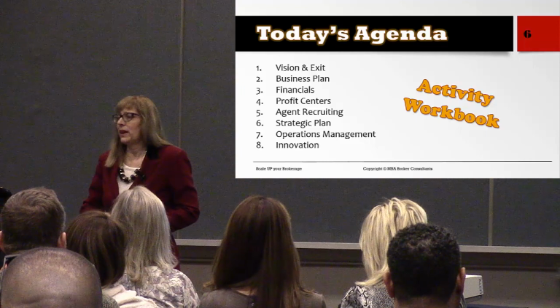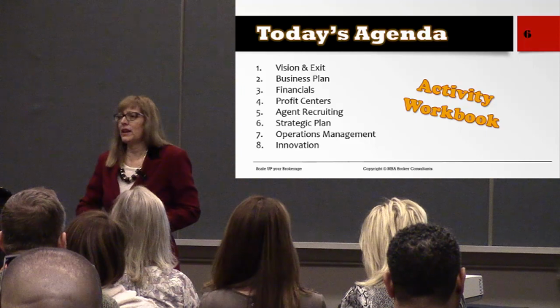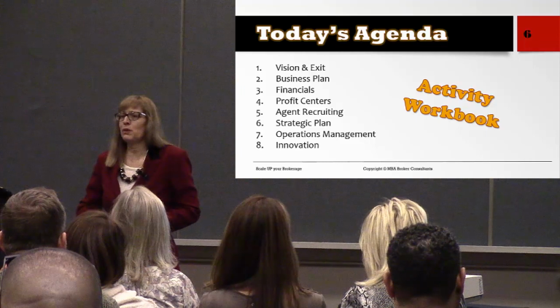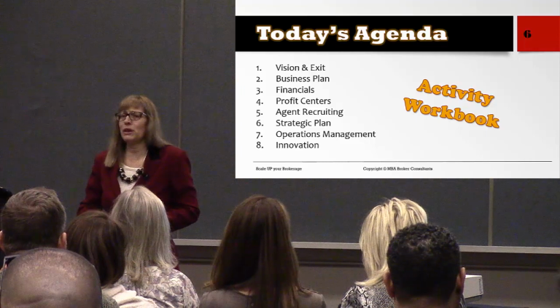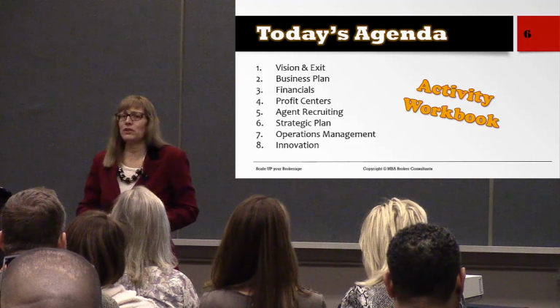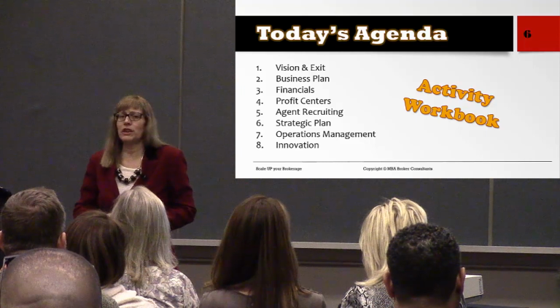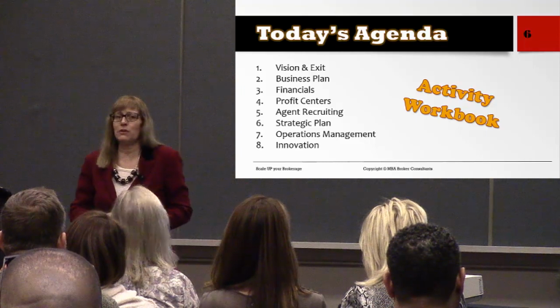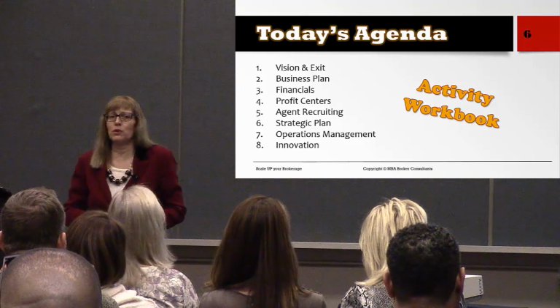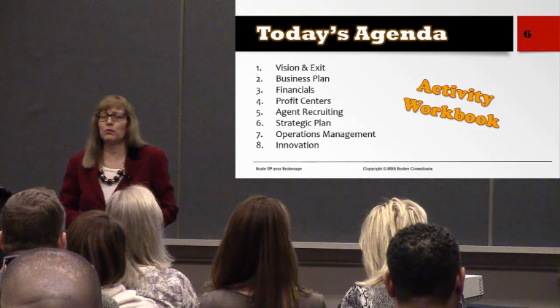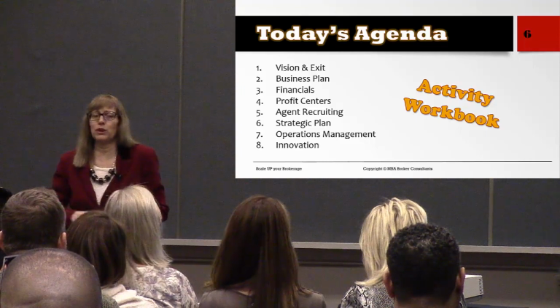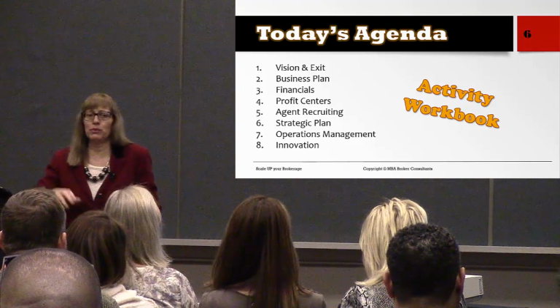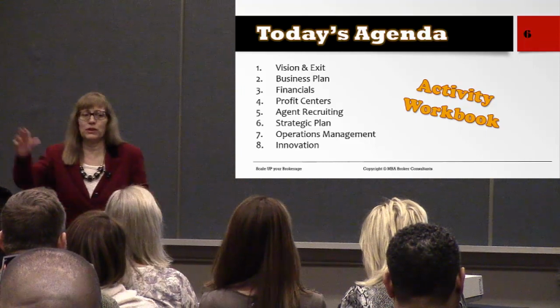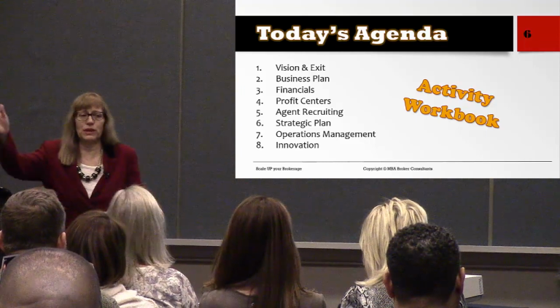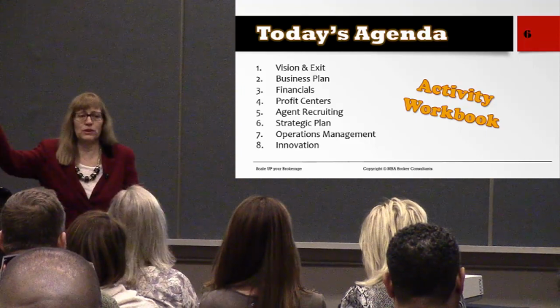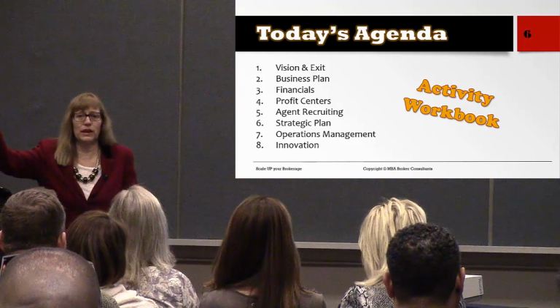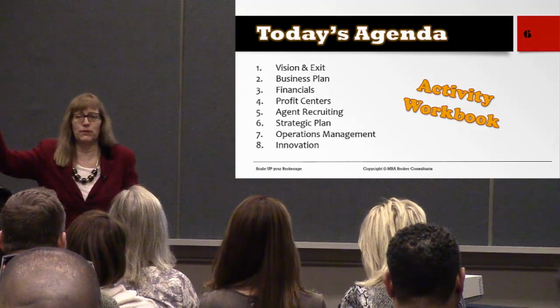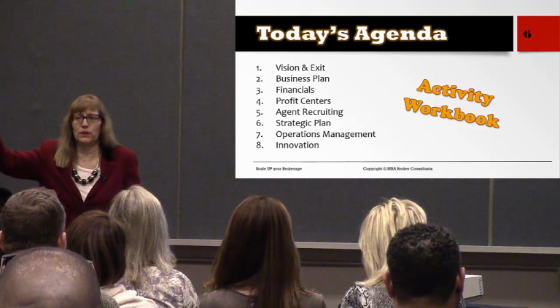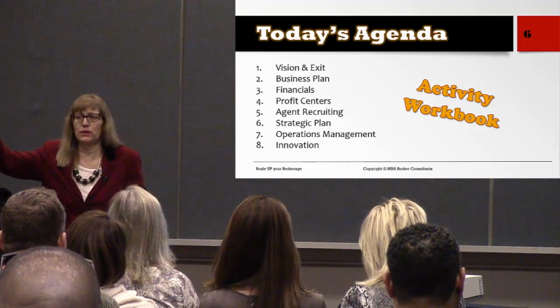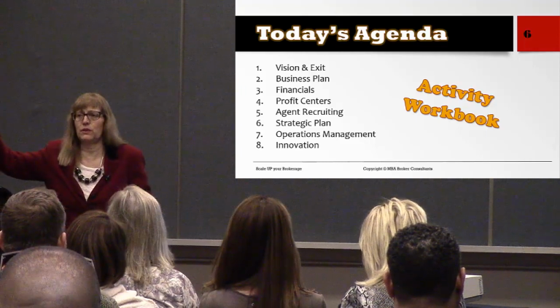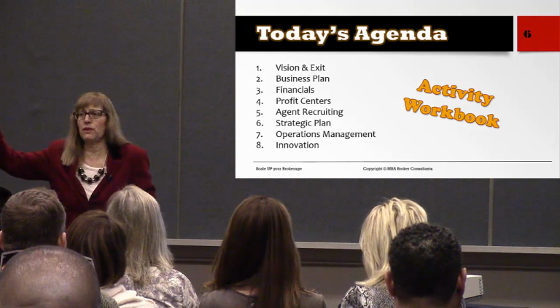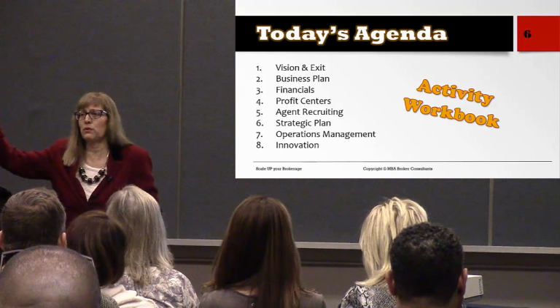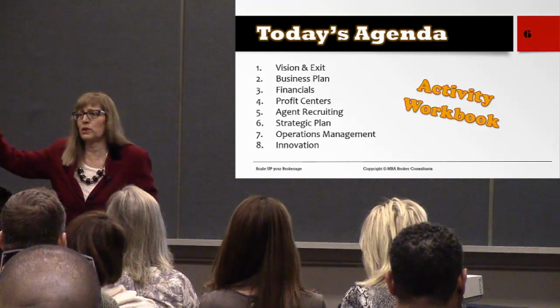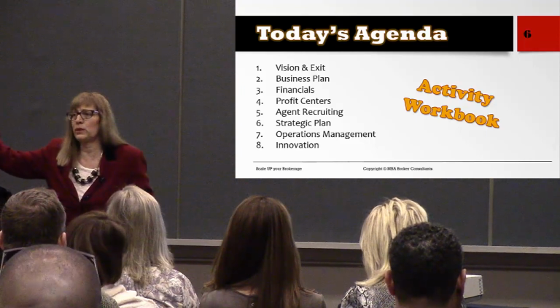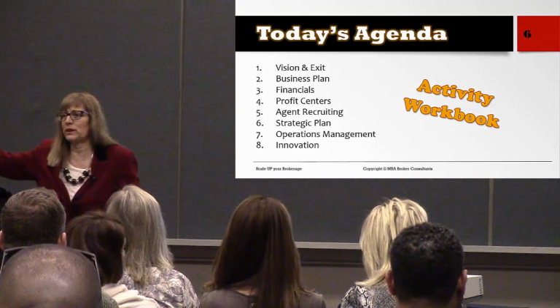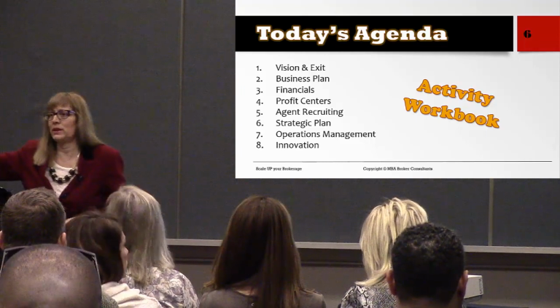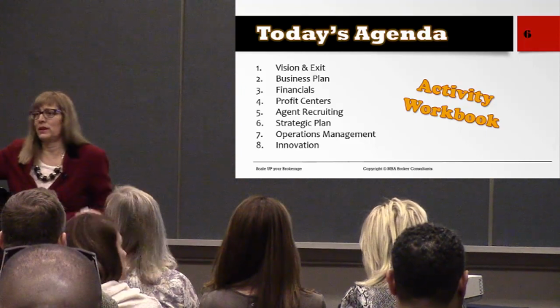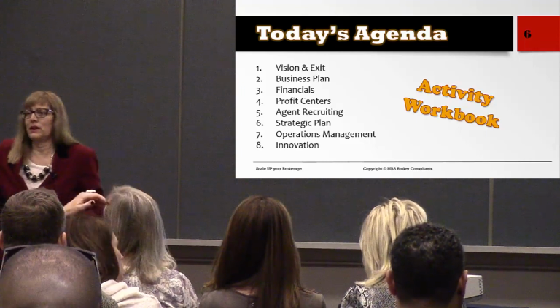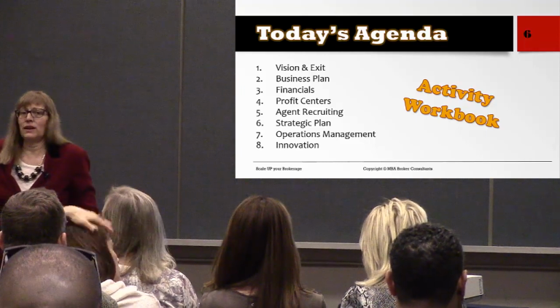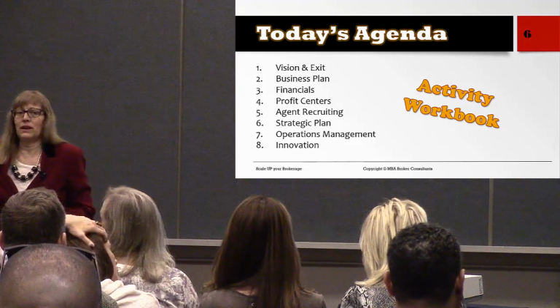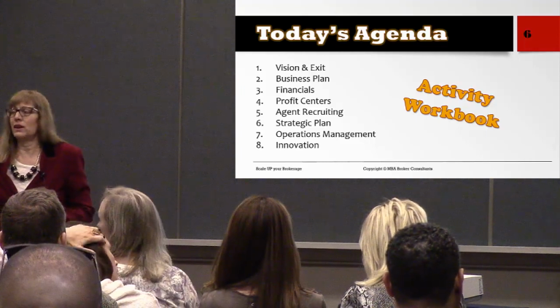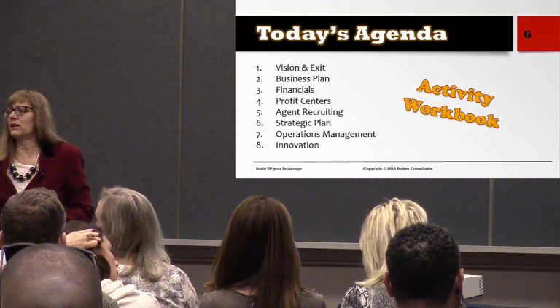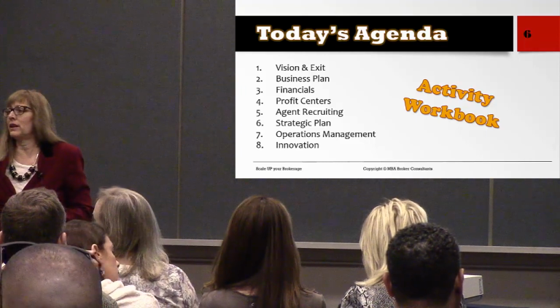Everybody should have a workbook. Please raise your hand if you don't have a workbook.